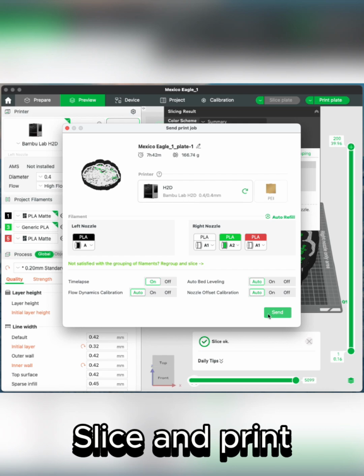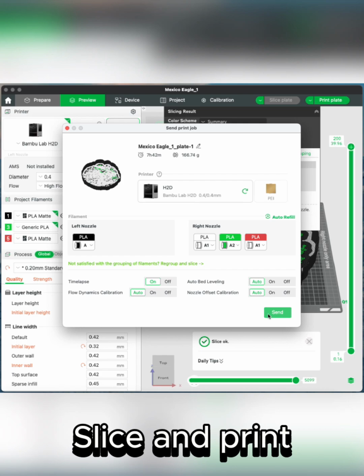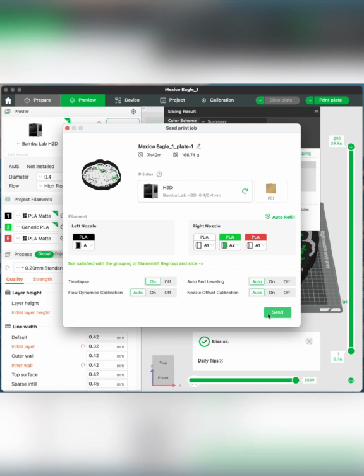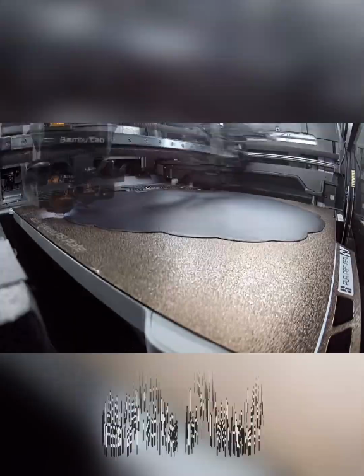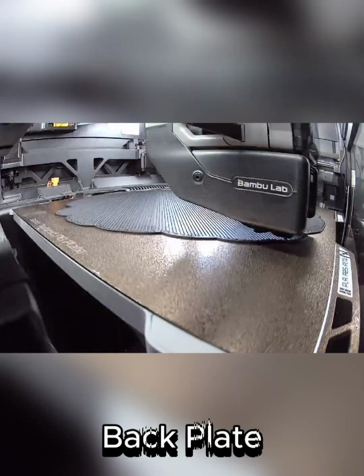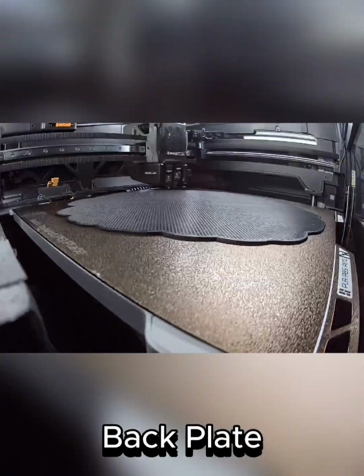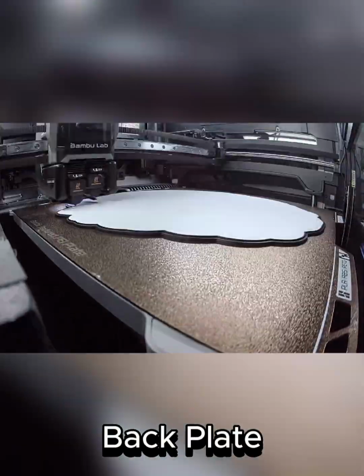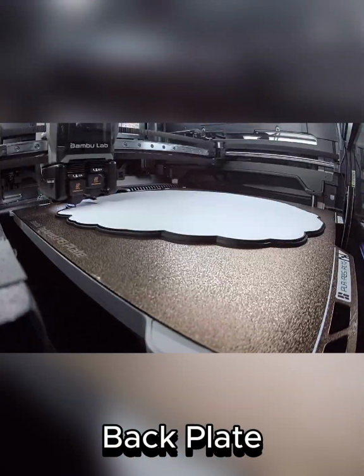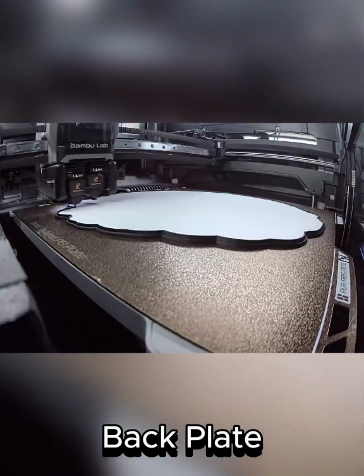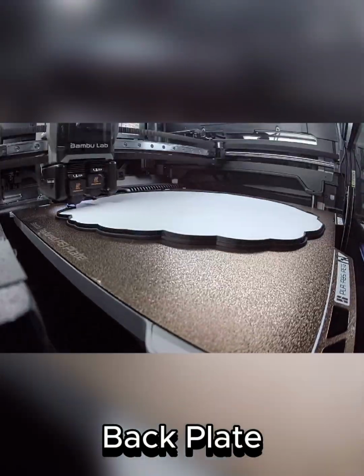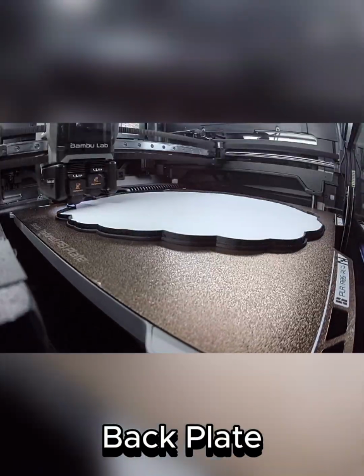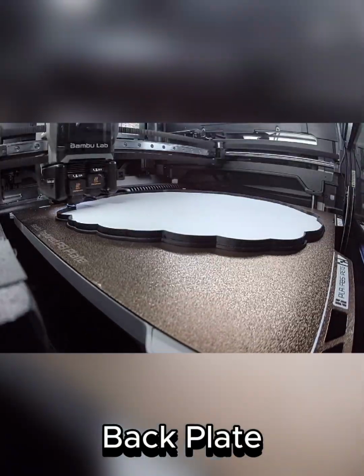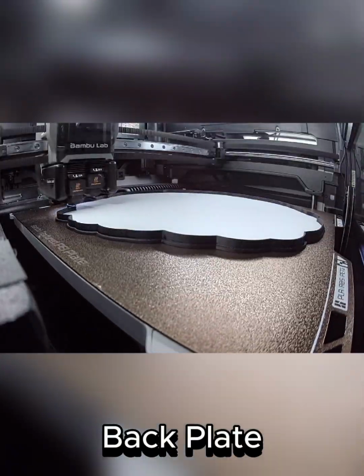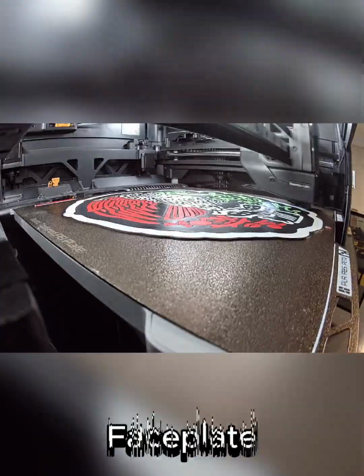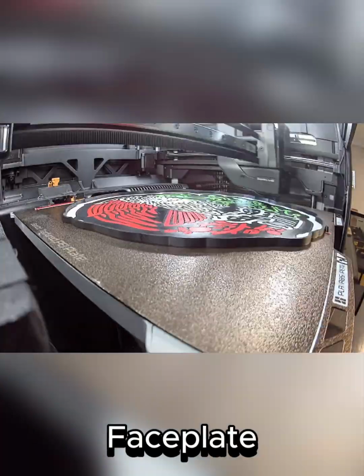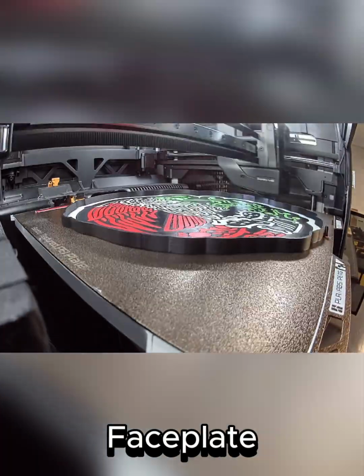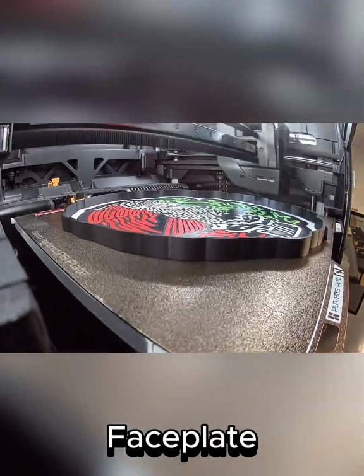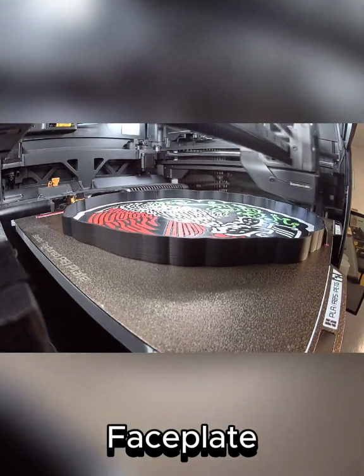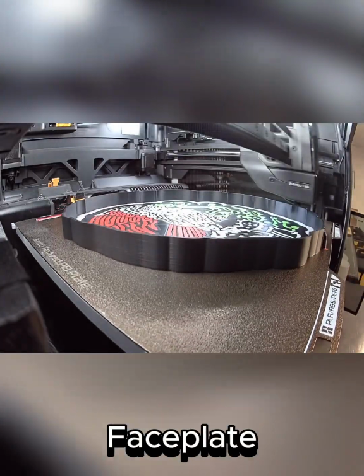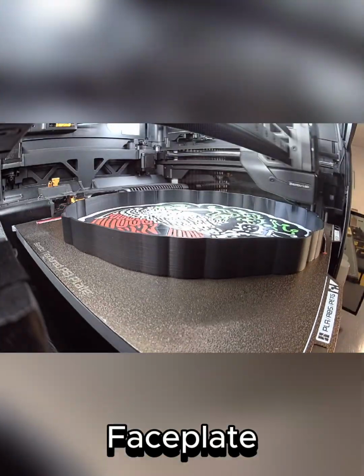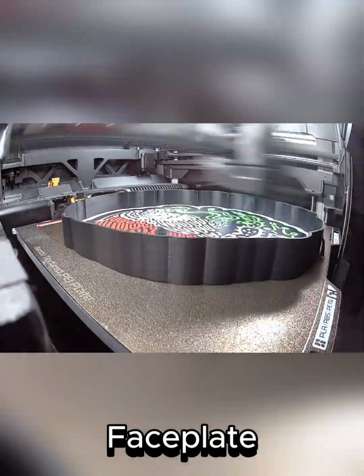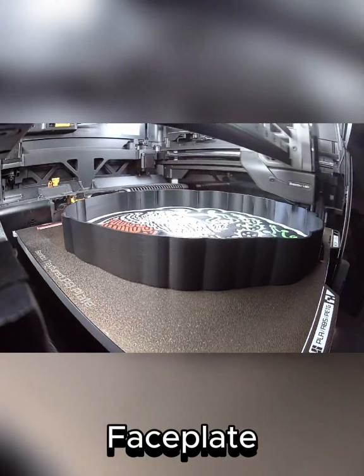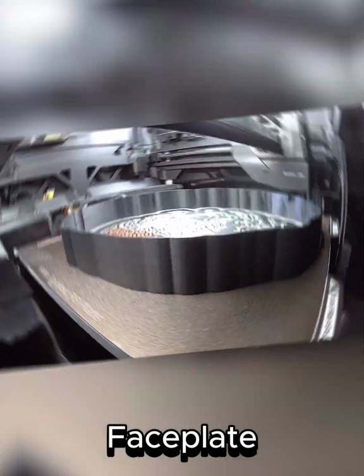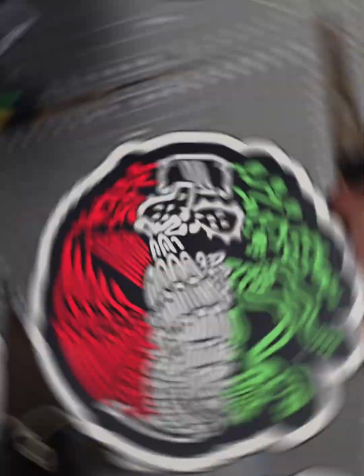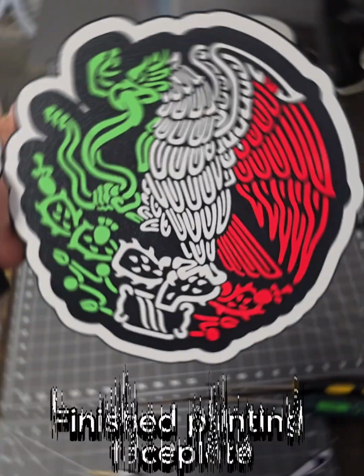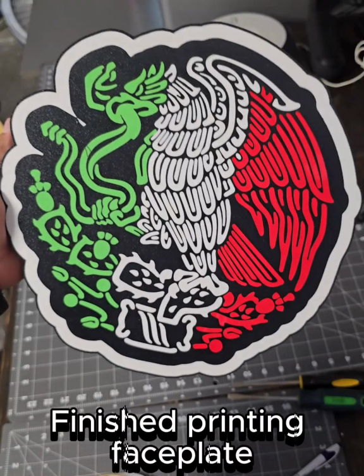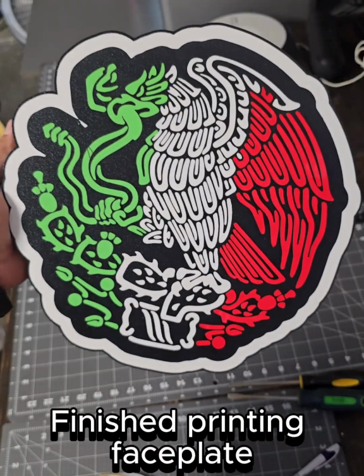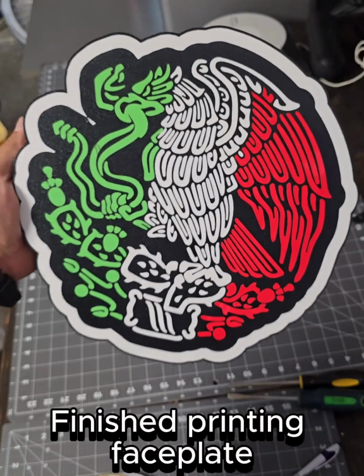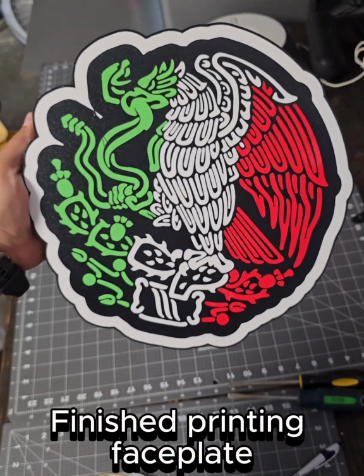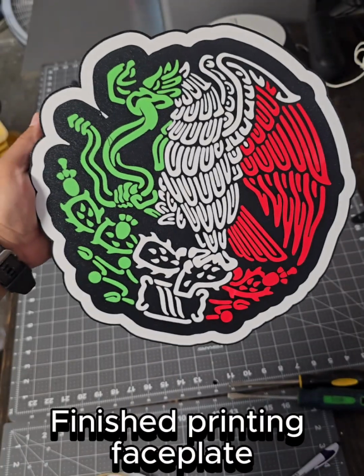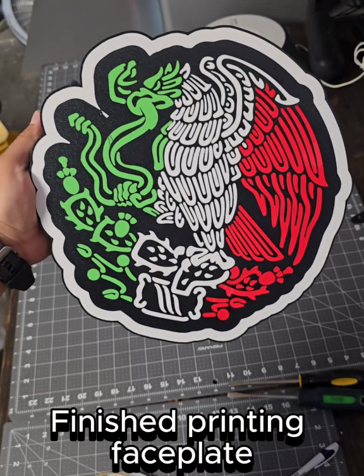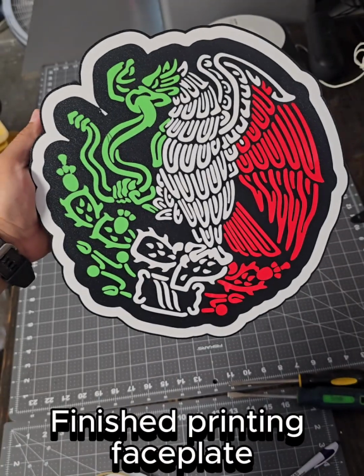Print the back plate and the face plate. Finished printing the face plate.